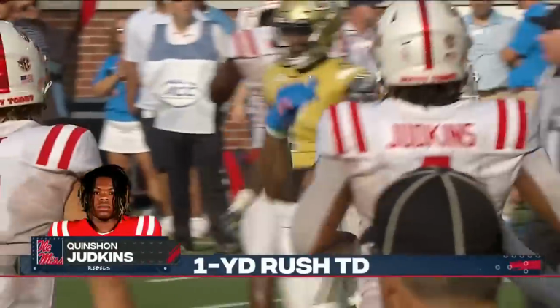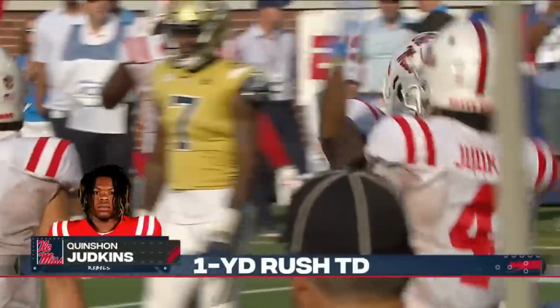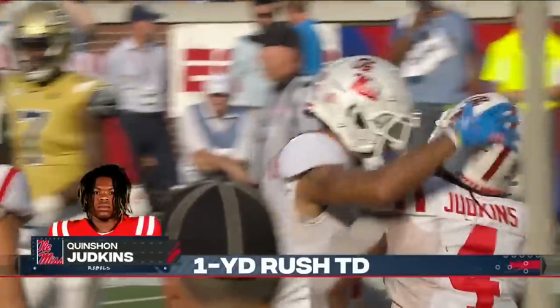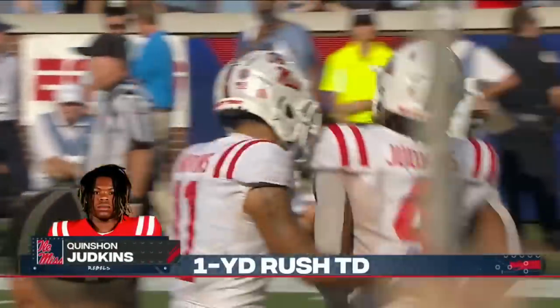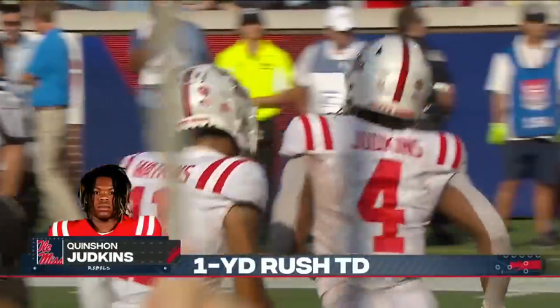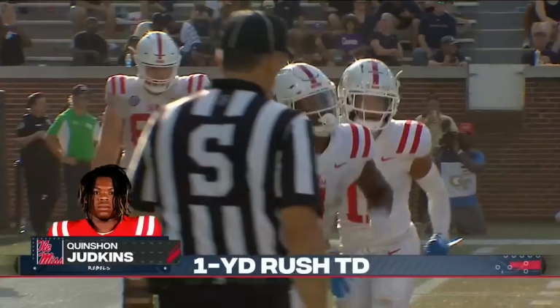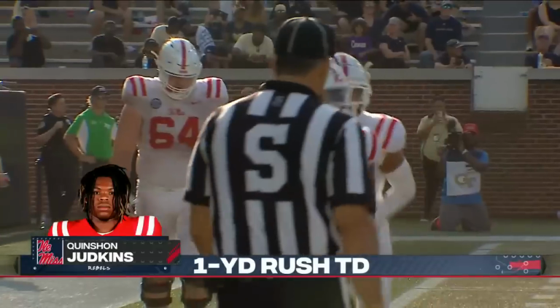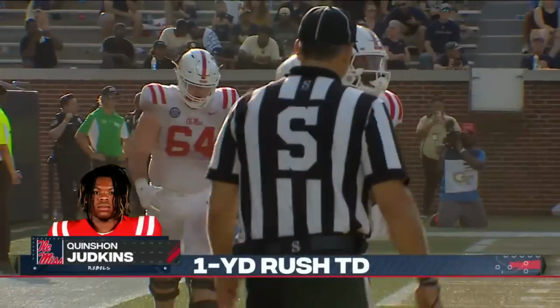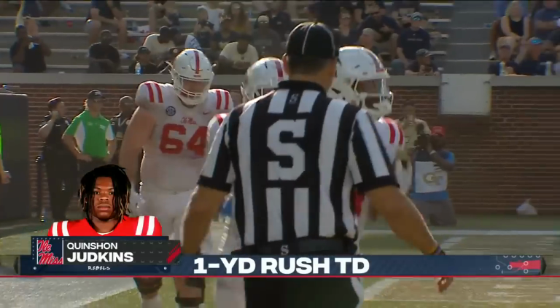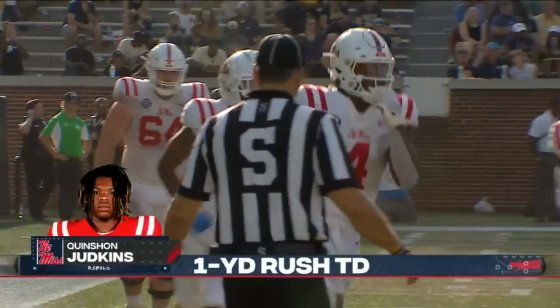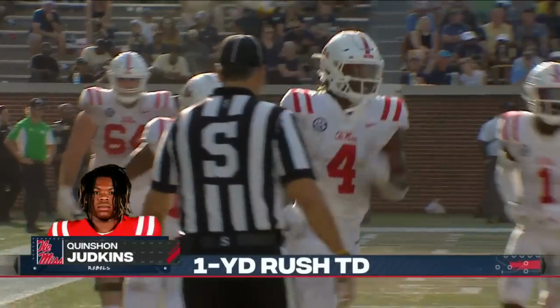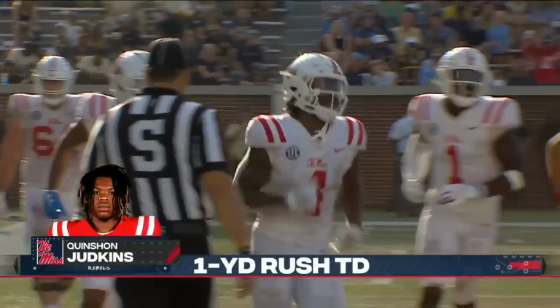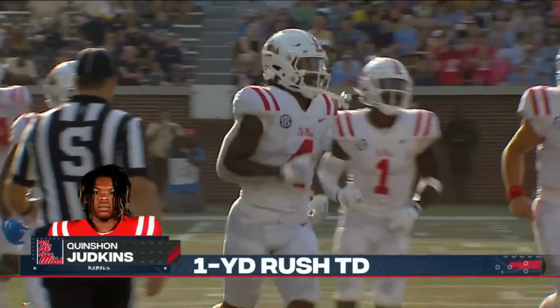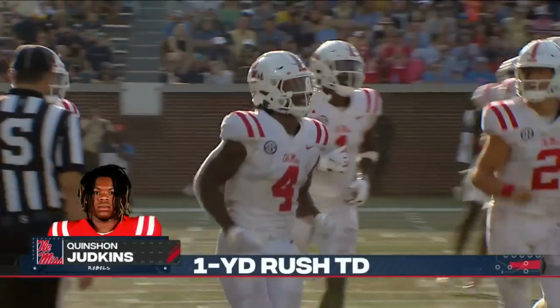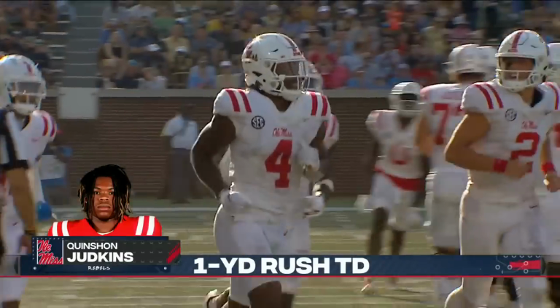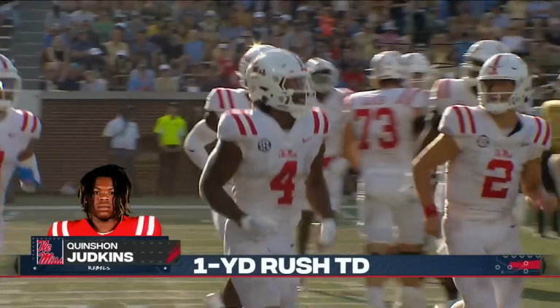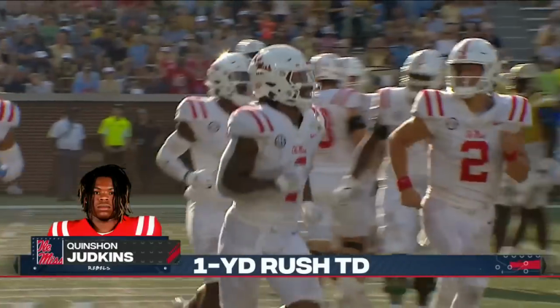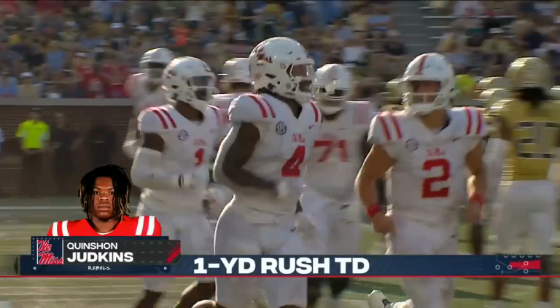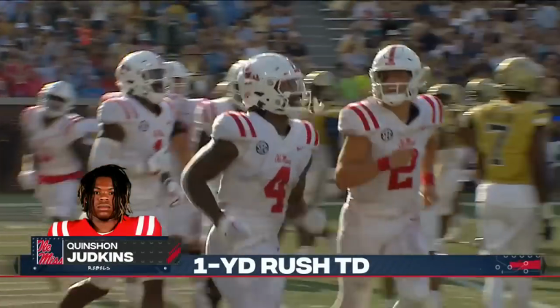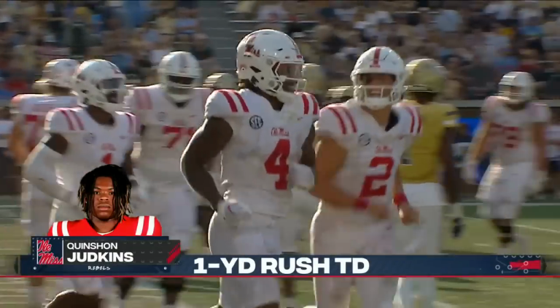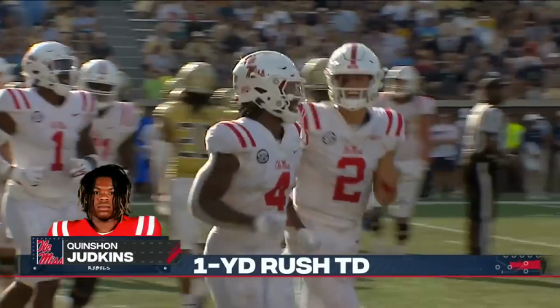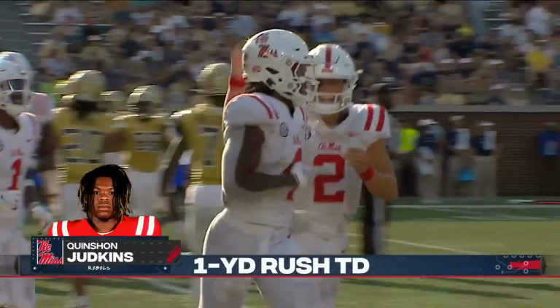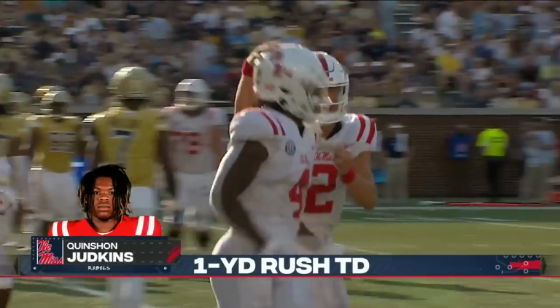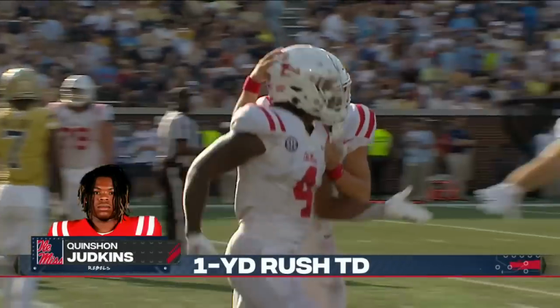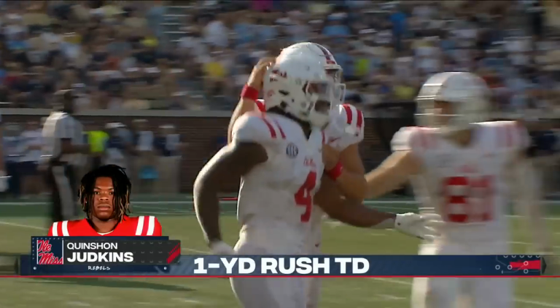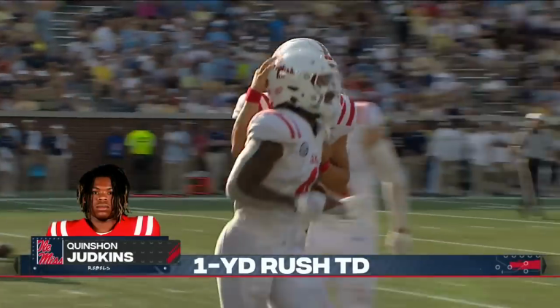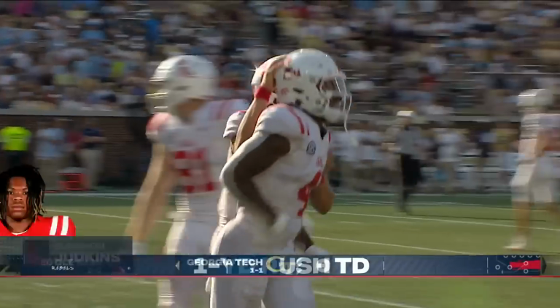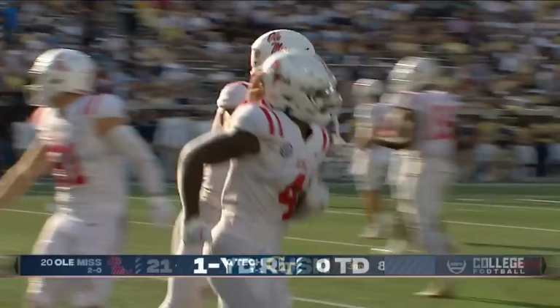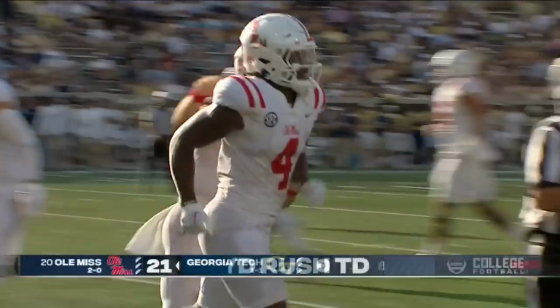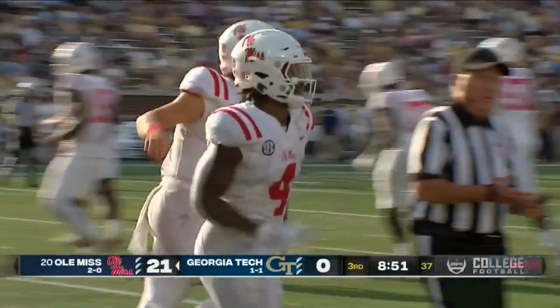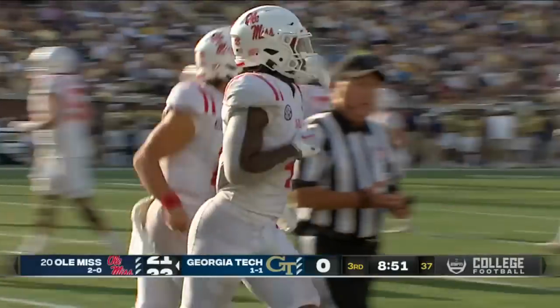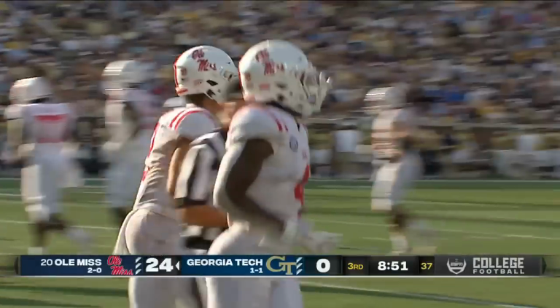Two touchdowns for Evans and now two for Judkins — and it's 27 to nothing.